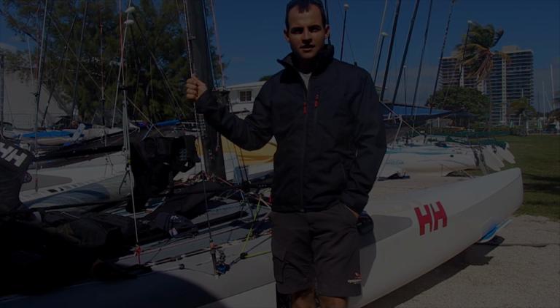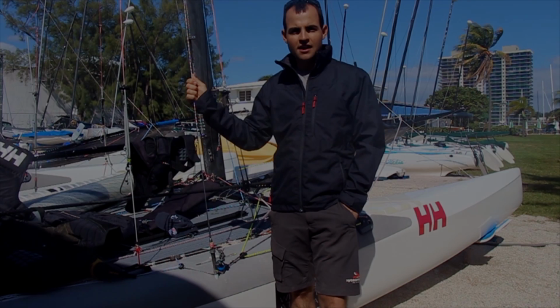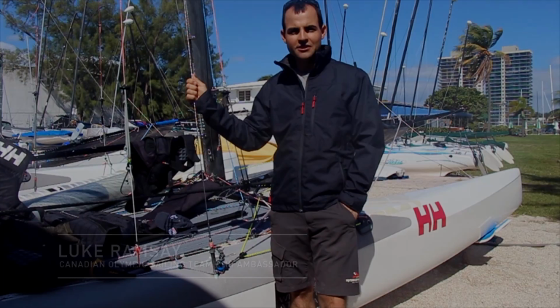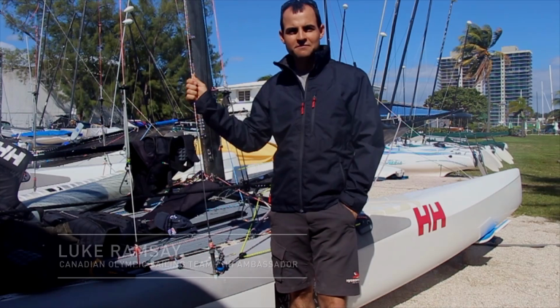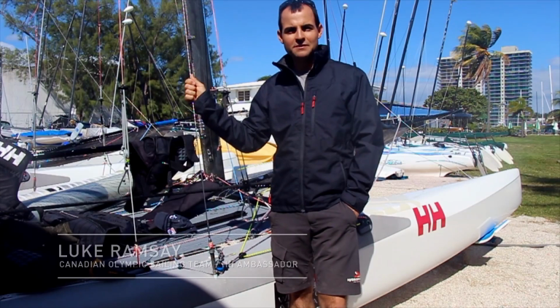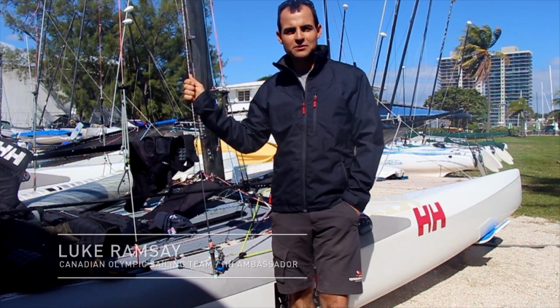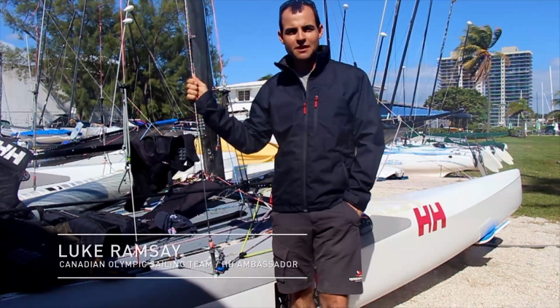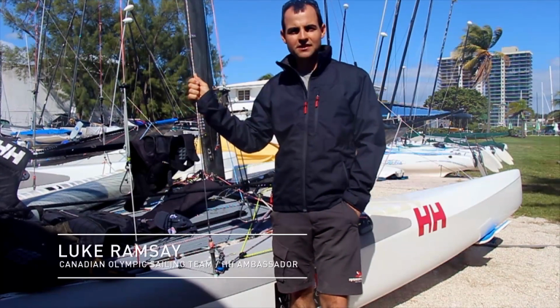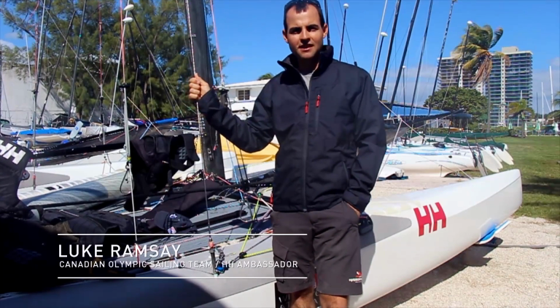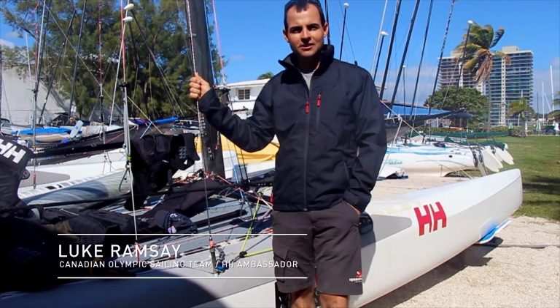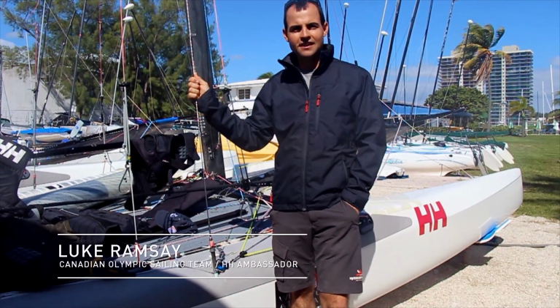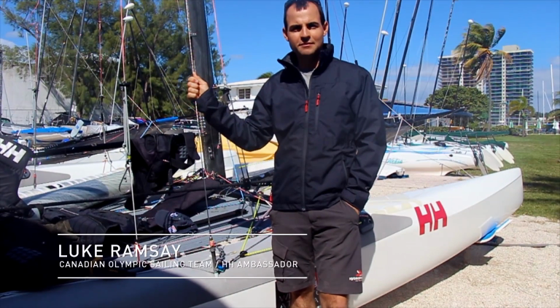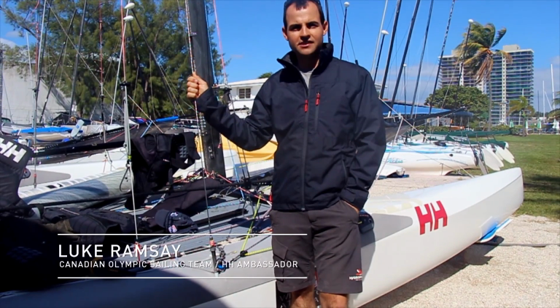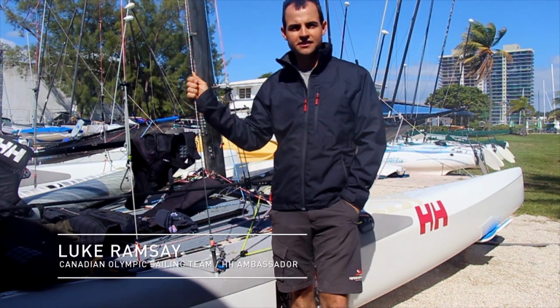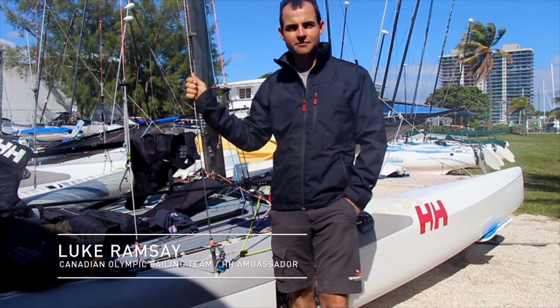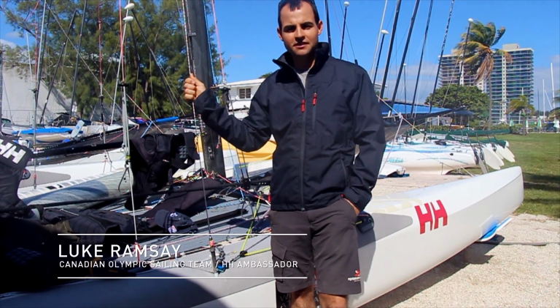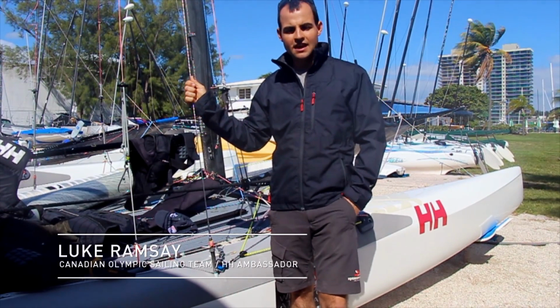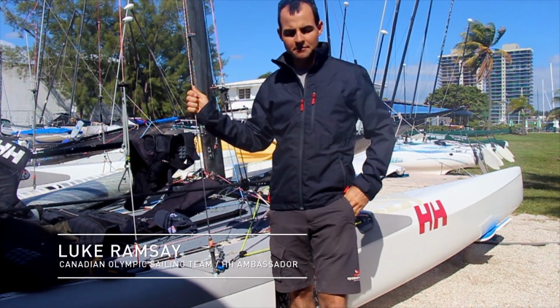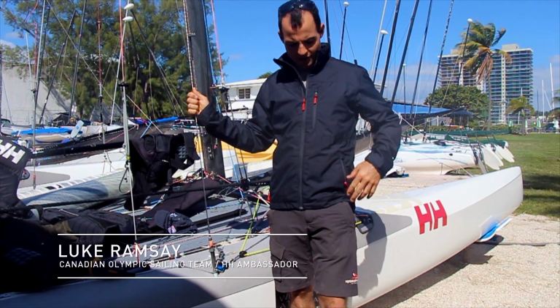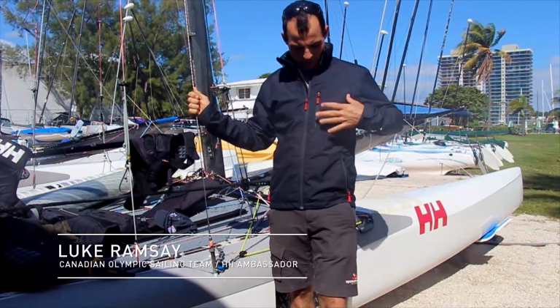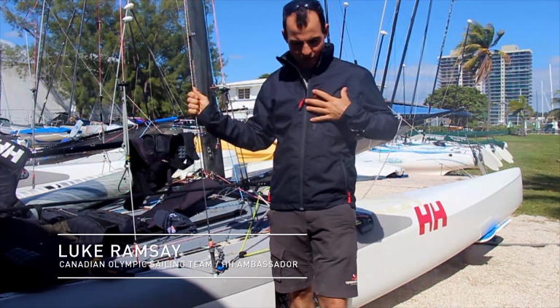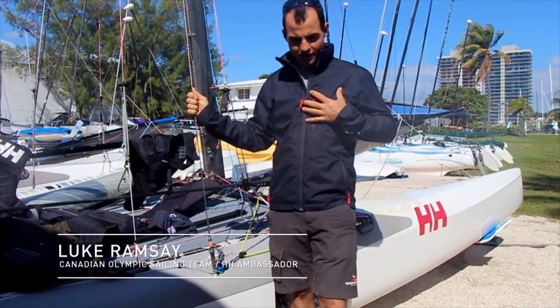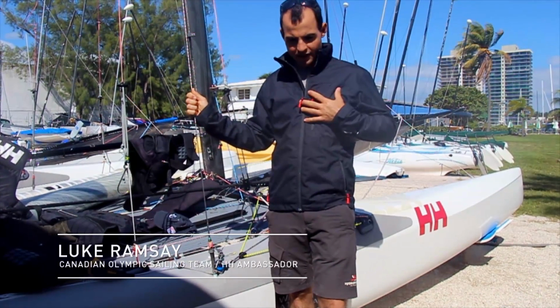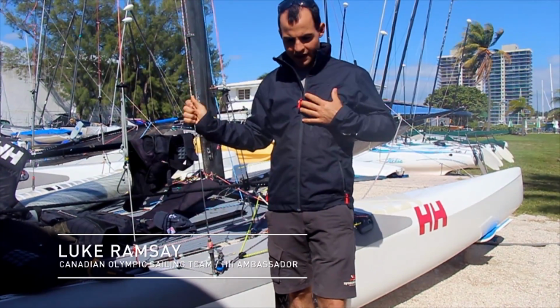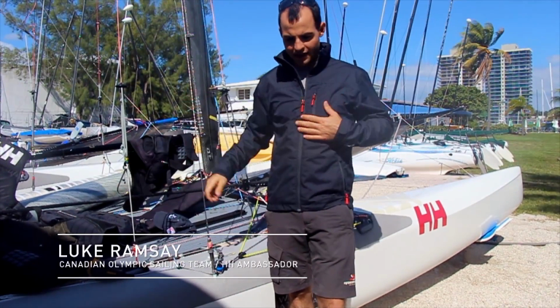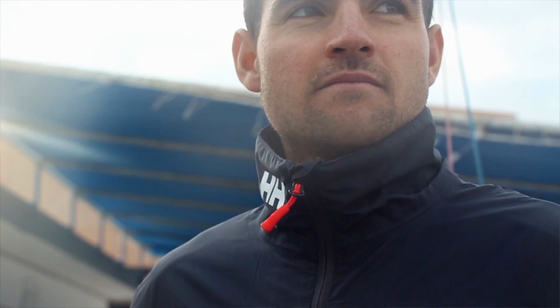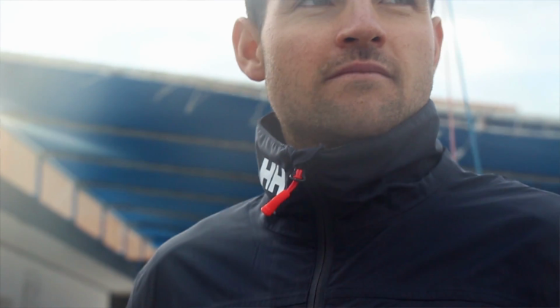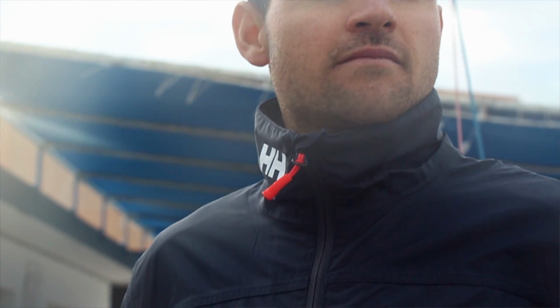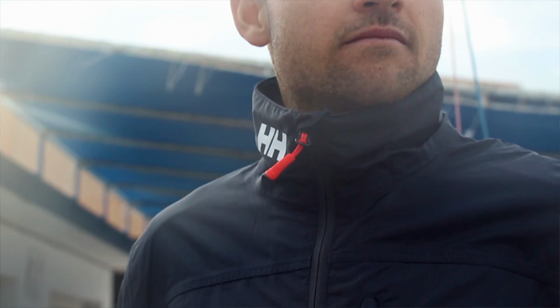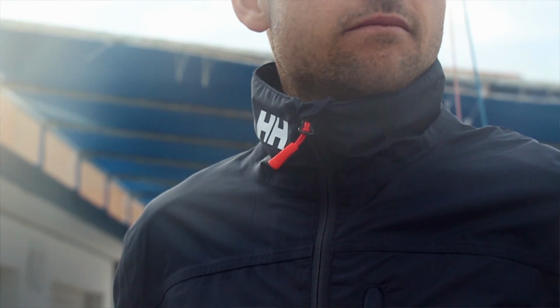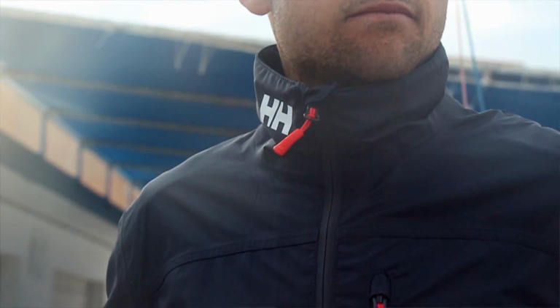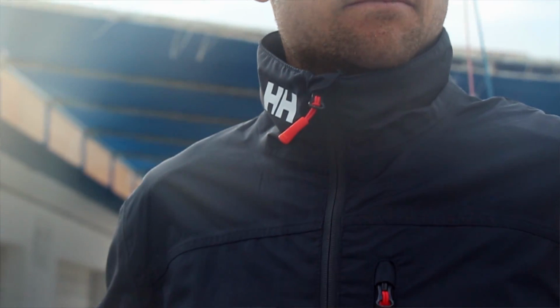Hi there, my name is Luke Ramsey. I'm on the Canadian Olympic Sailing Team and I'm here today reviewing the Helly Hansen Crew Jacket.